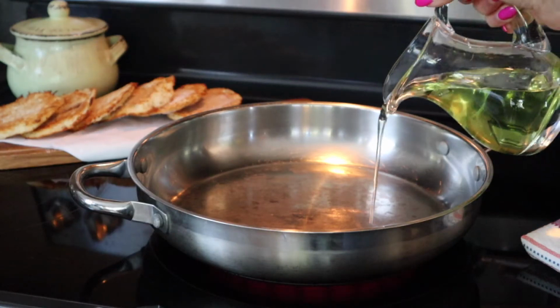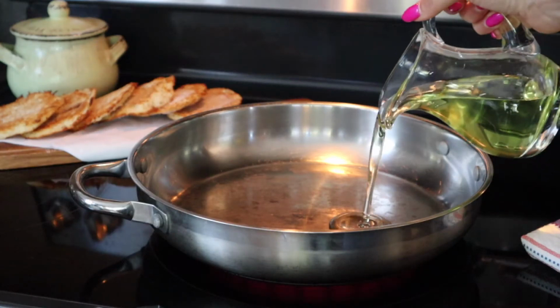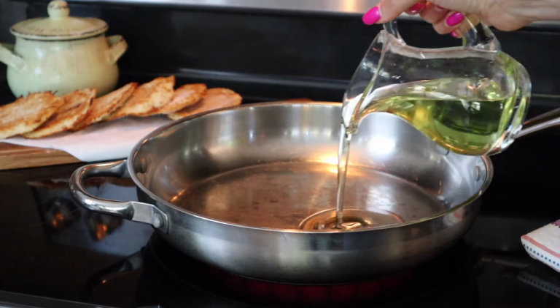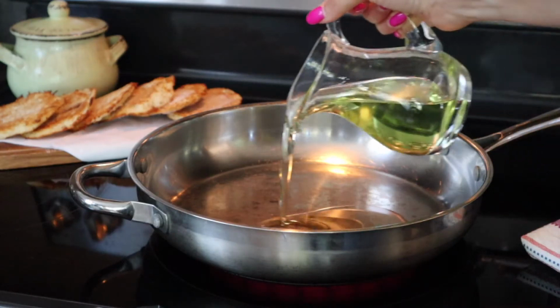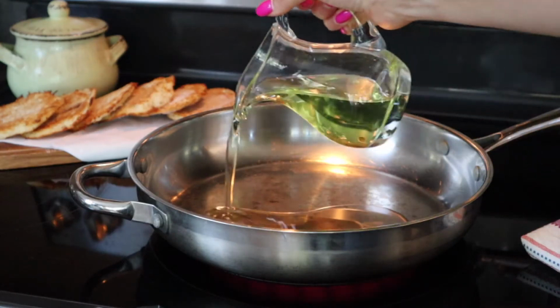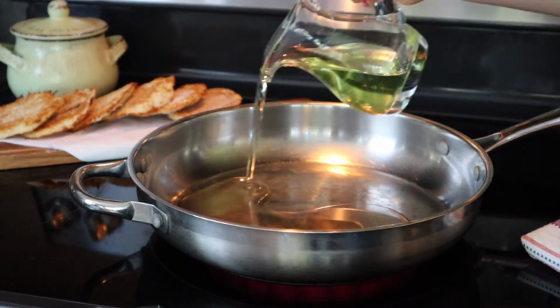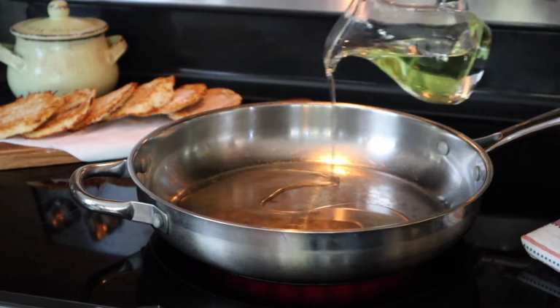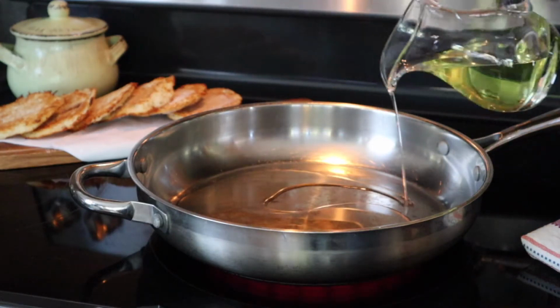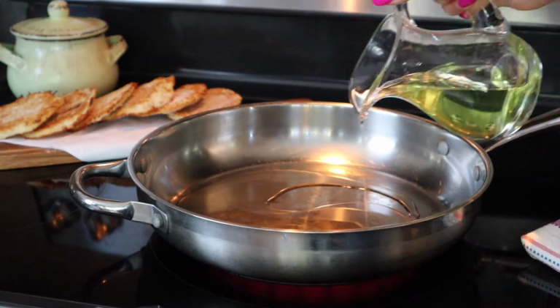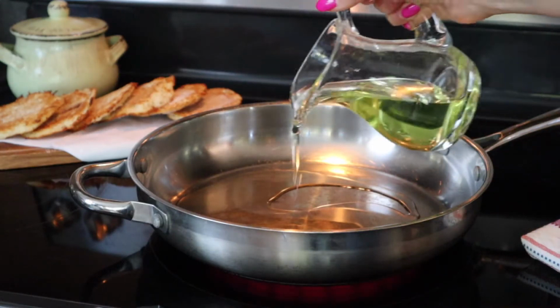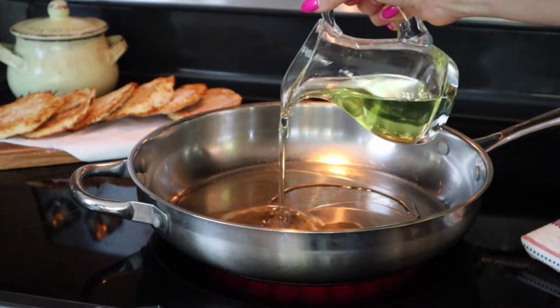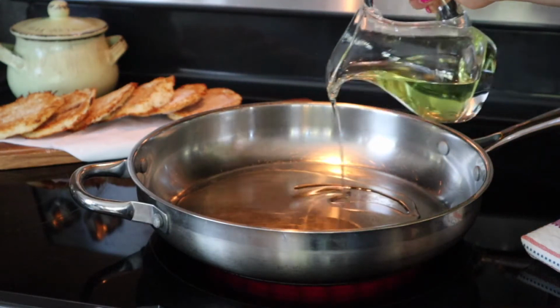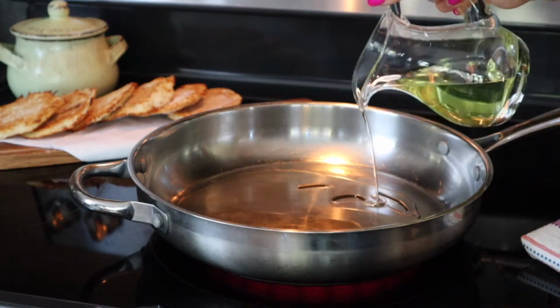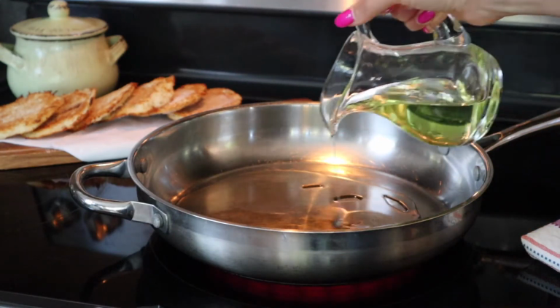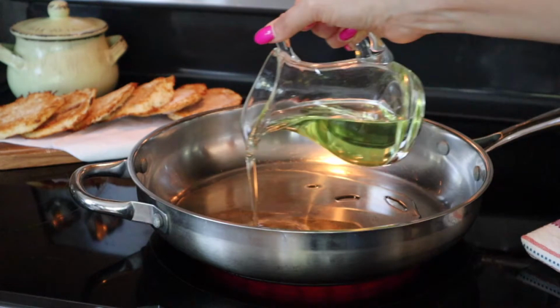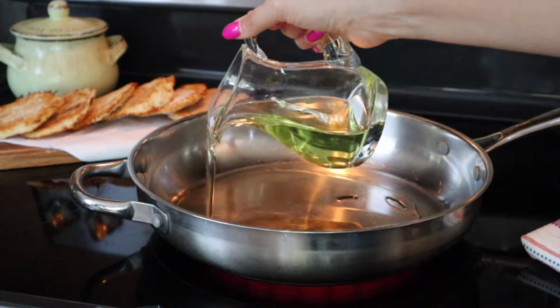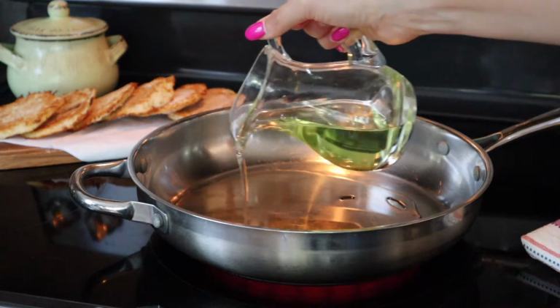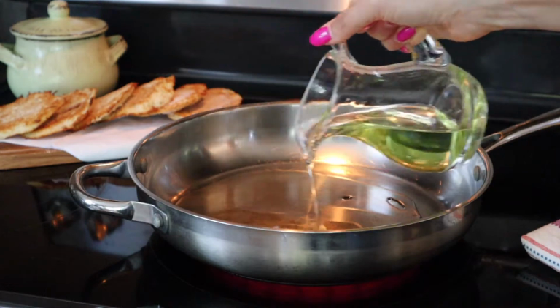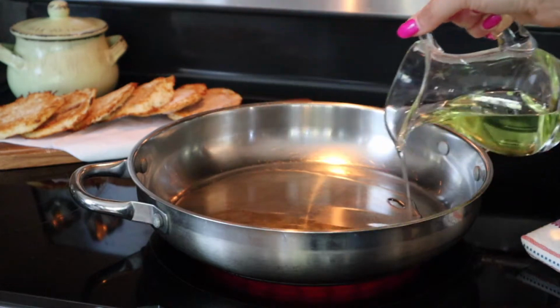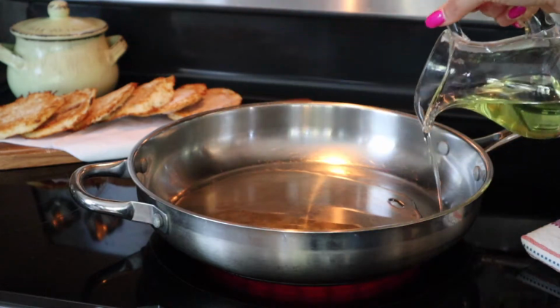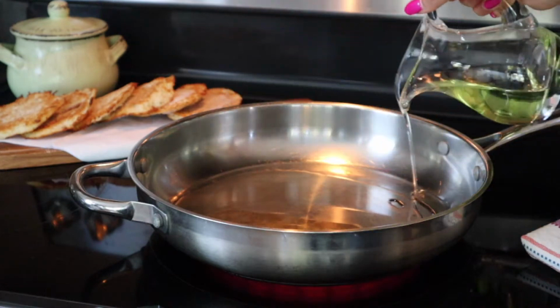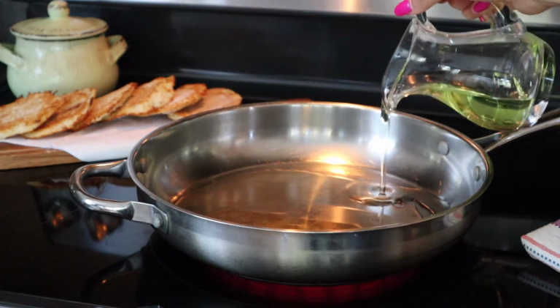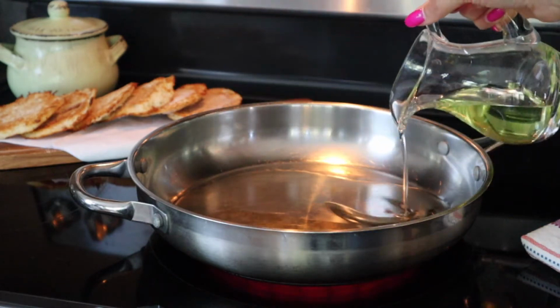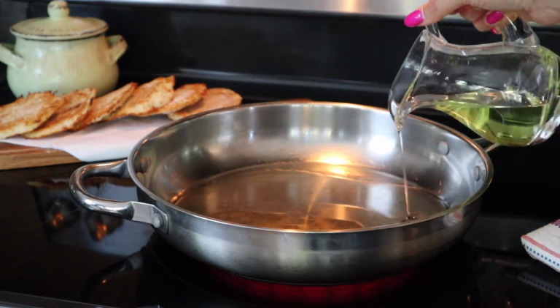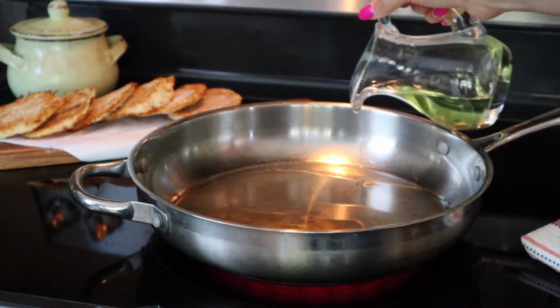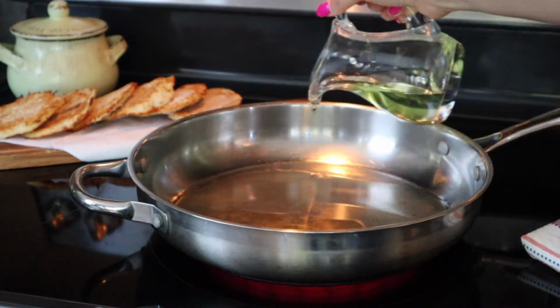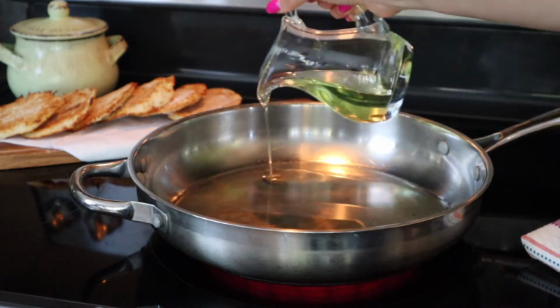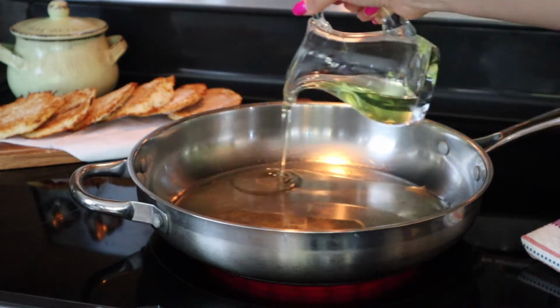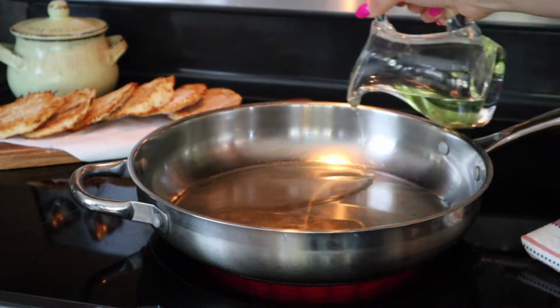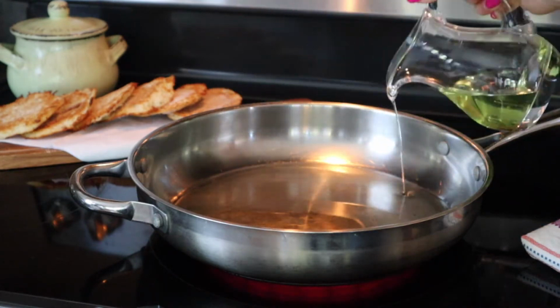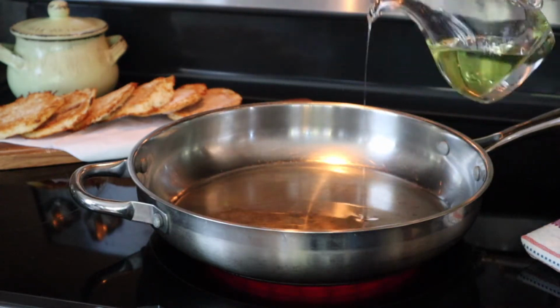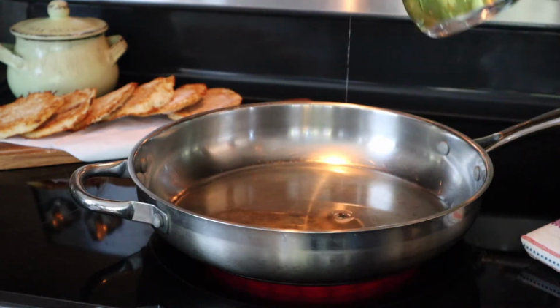Next, prep a large frying pan on the stove with a generous amount of oil and allow it to warm.